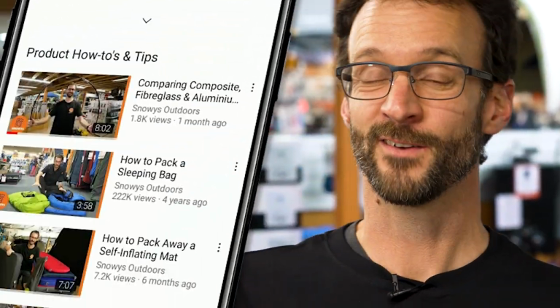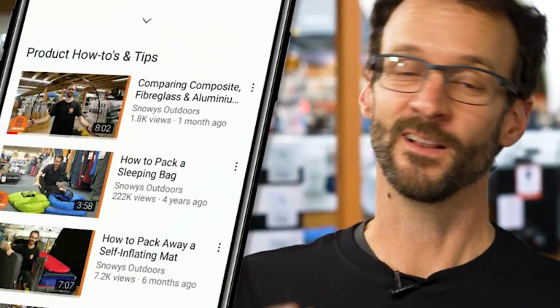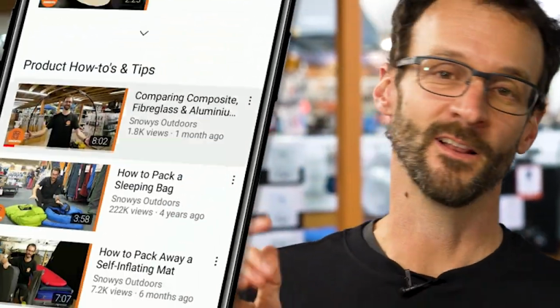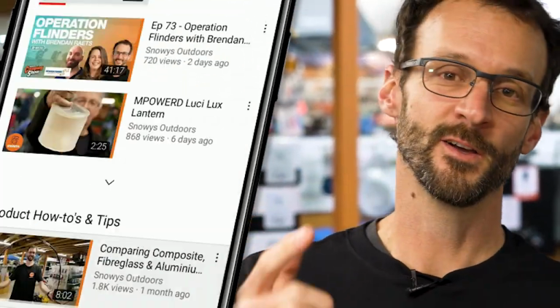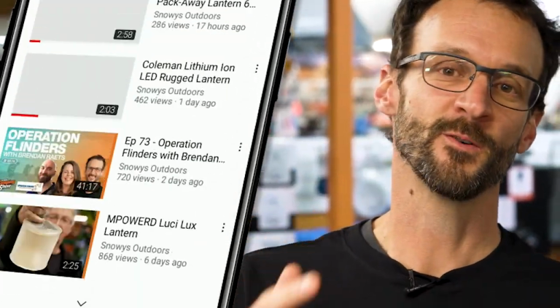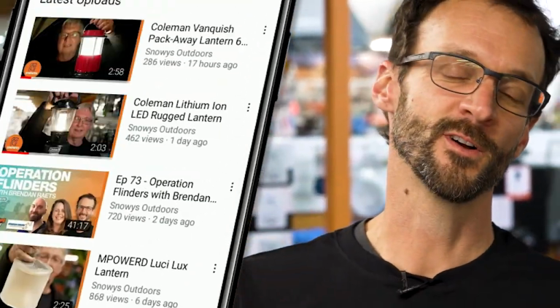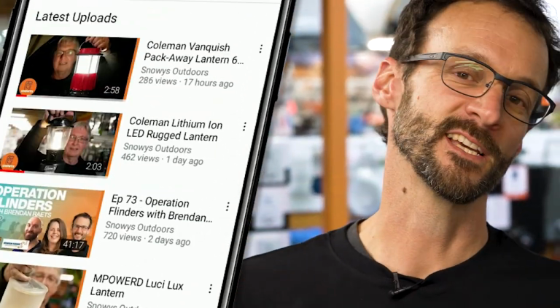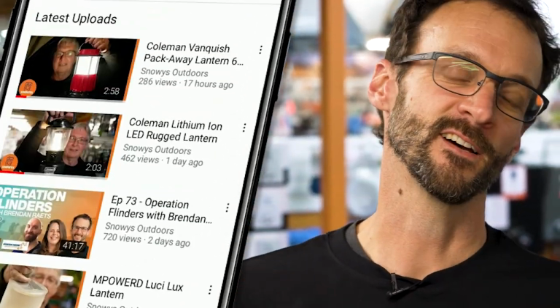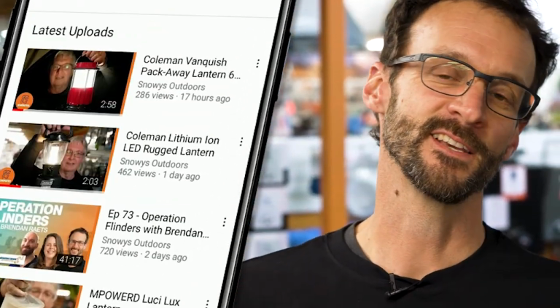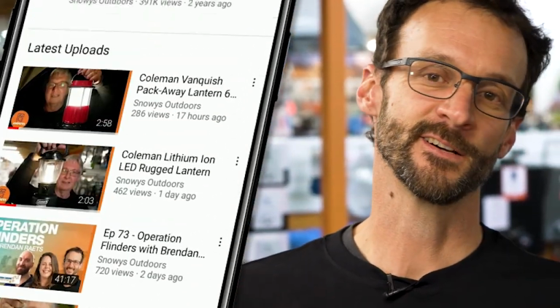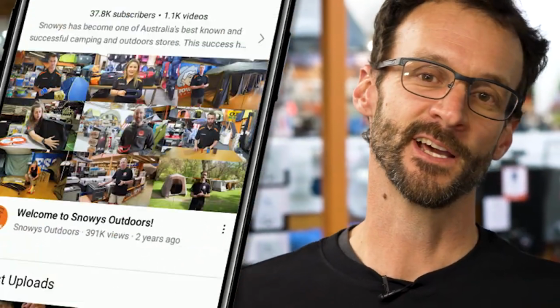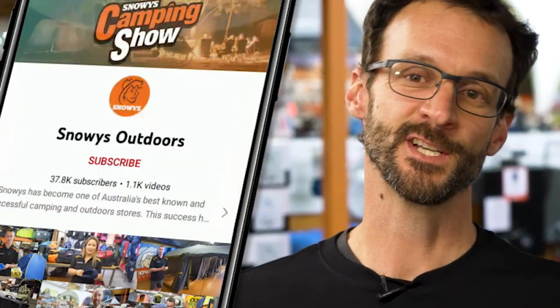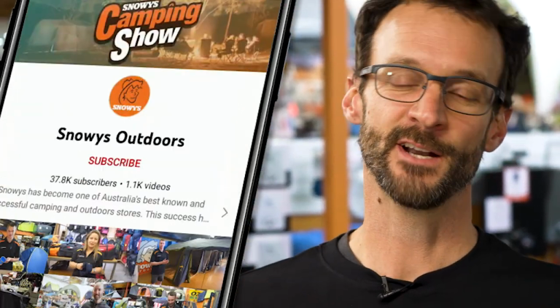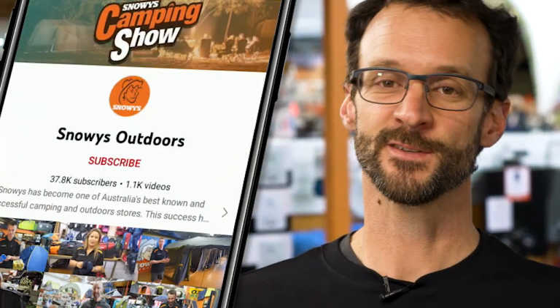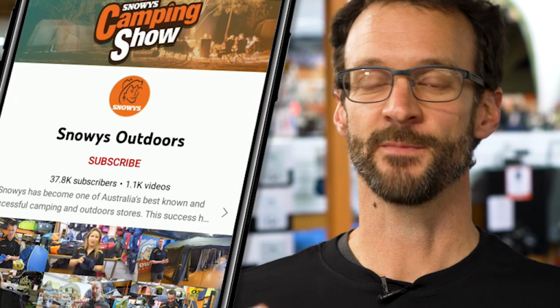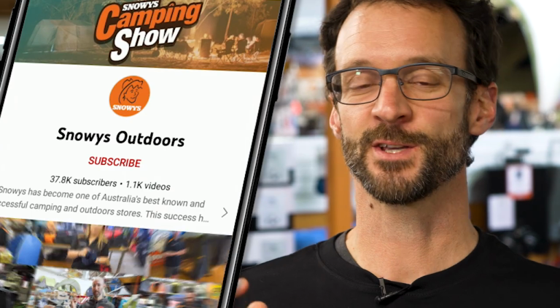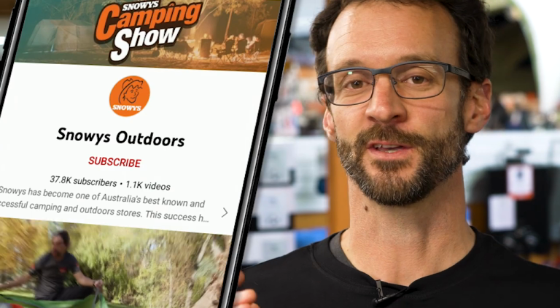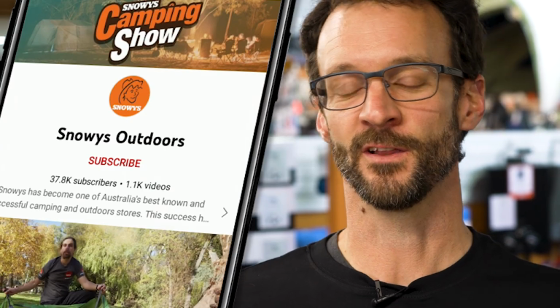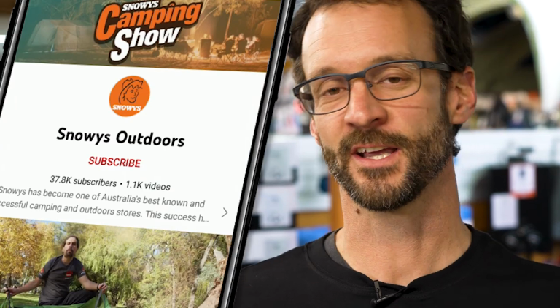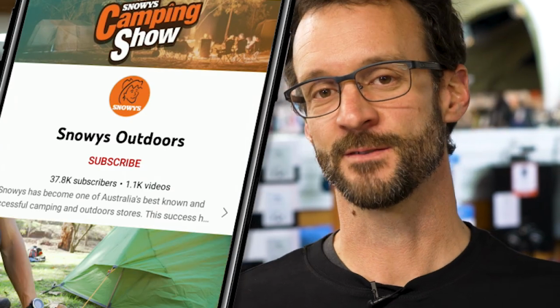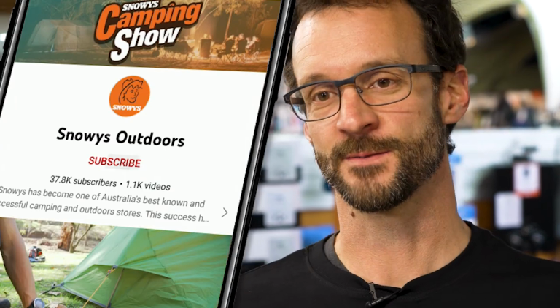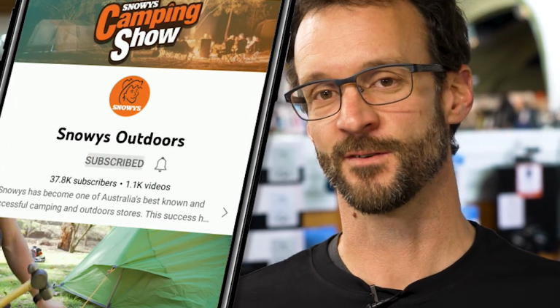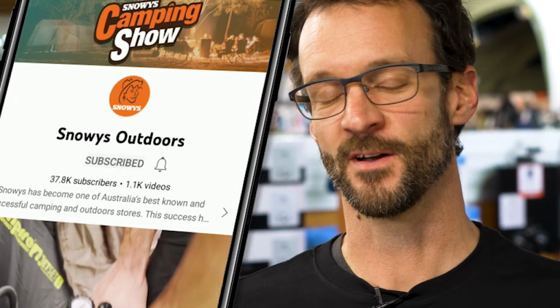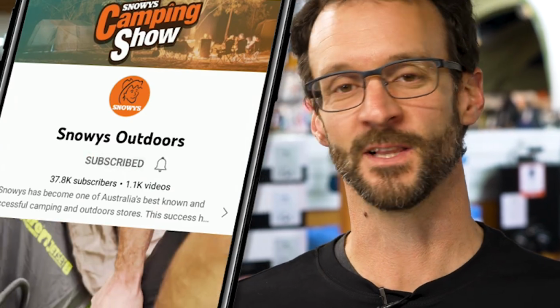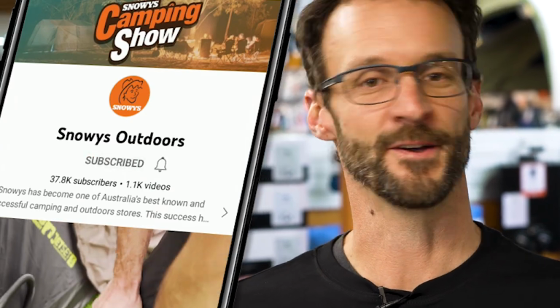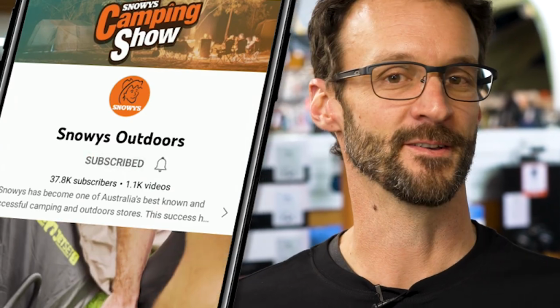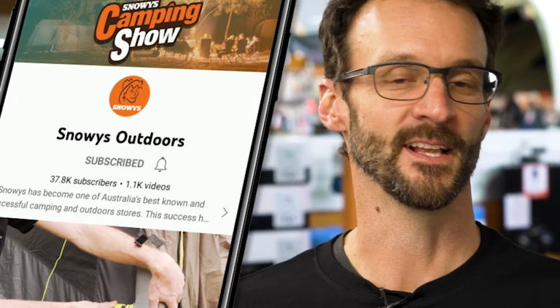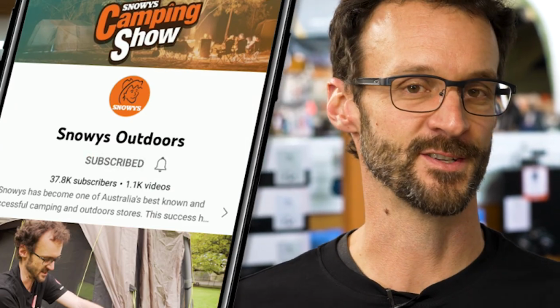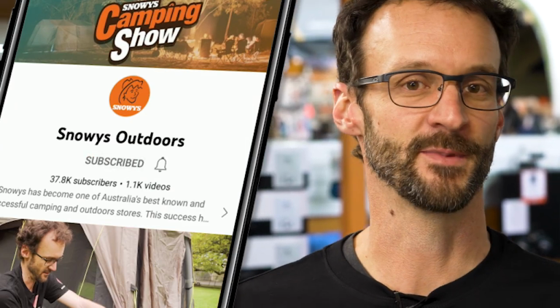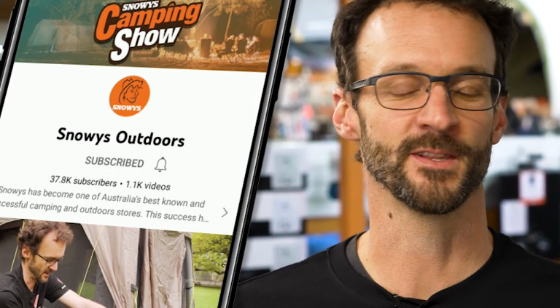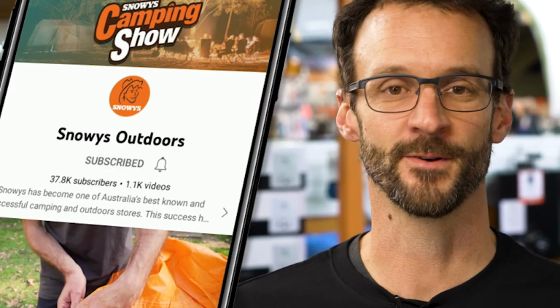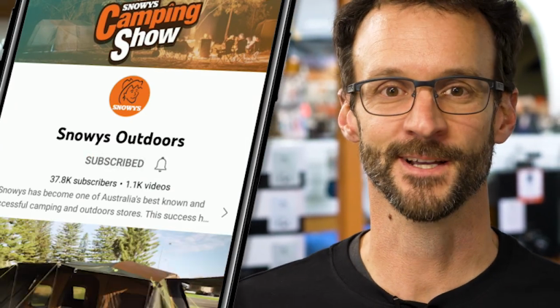We've got loads more content like this on our channel, so make sure you like and subscribe below. Now let's jump into the product.